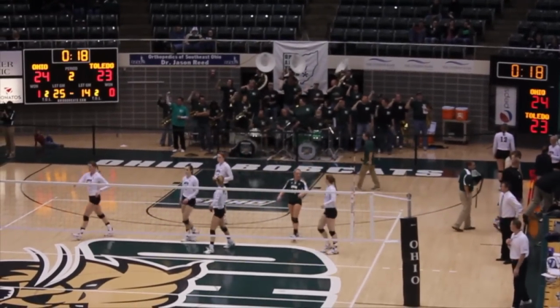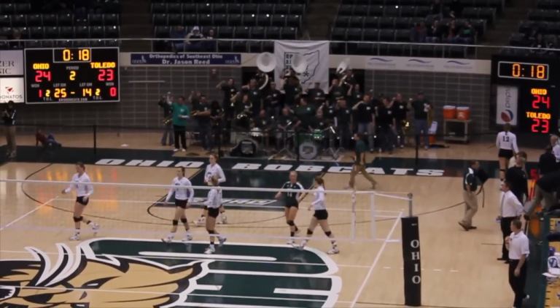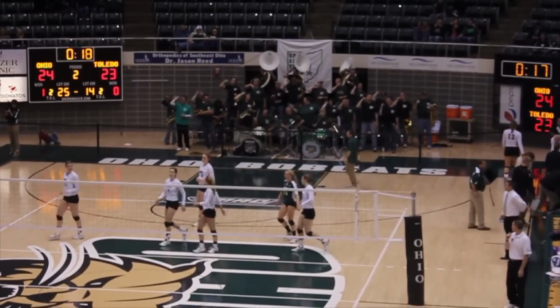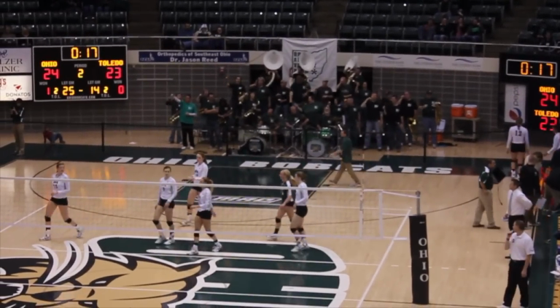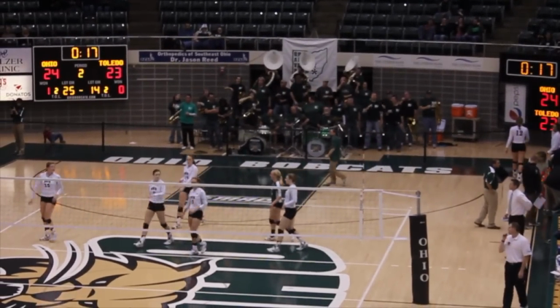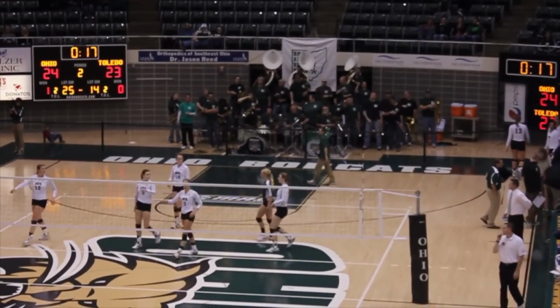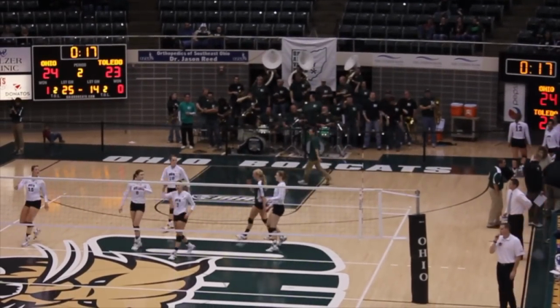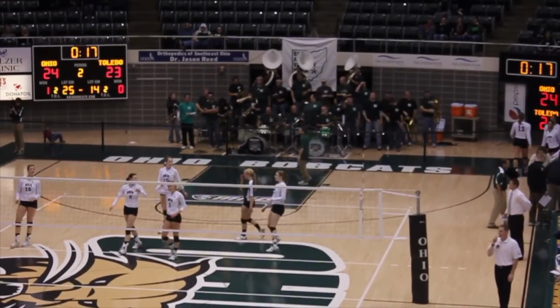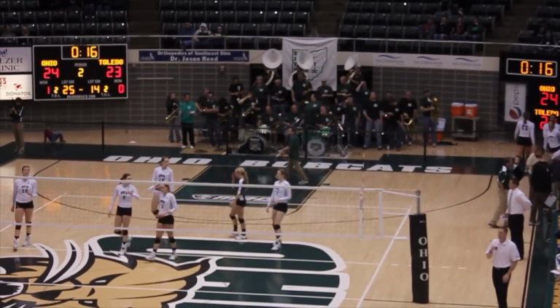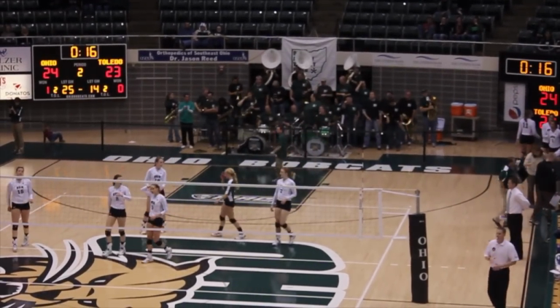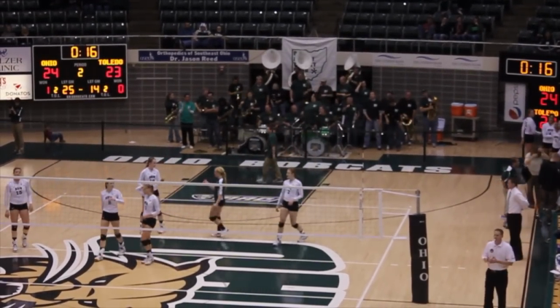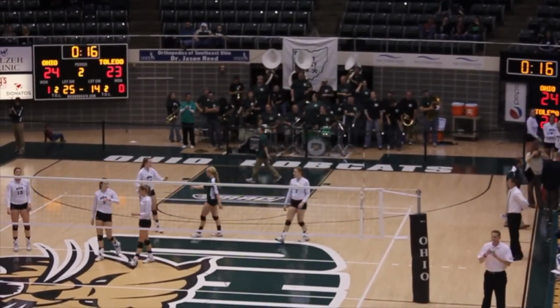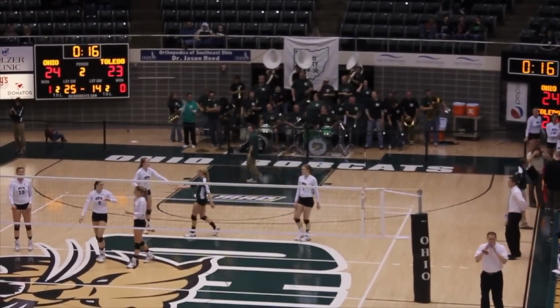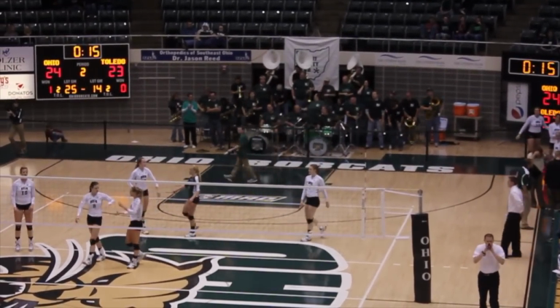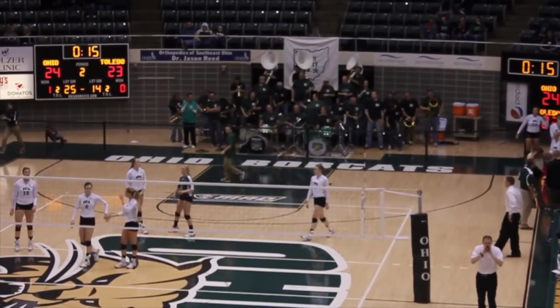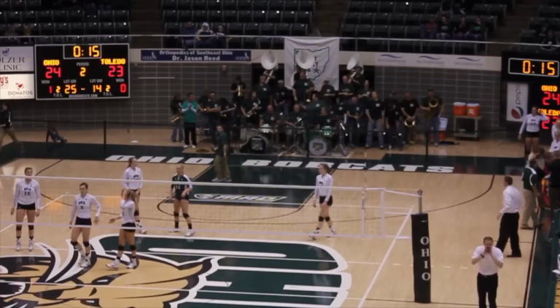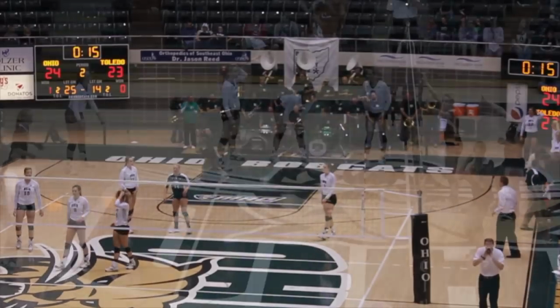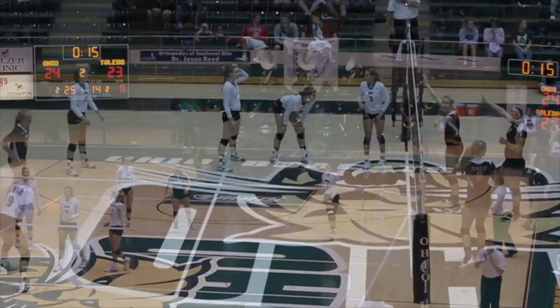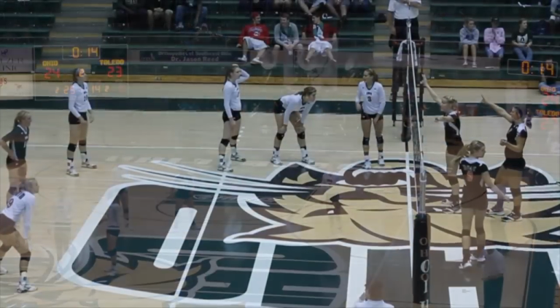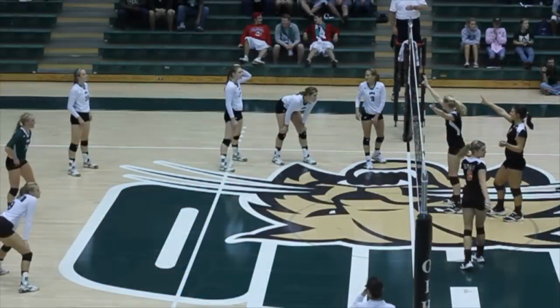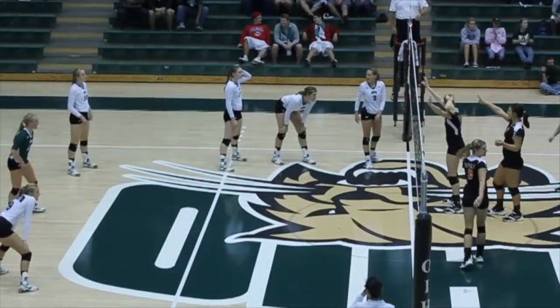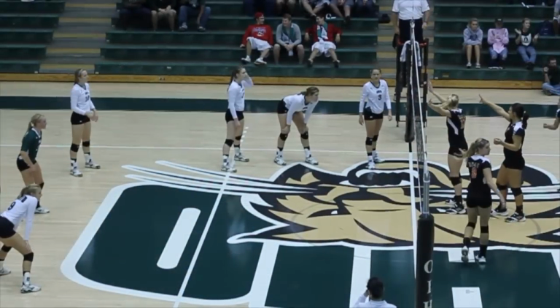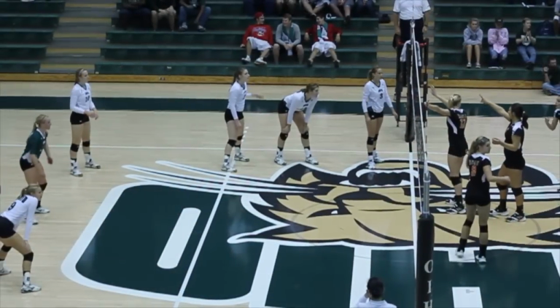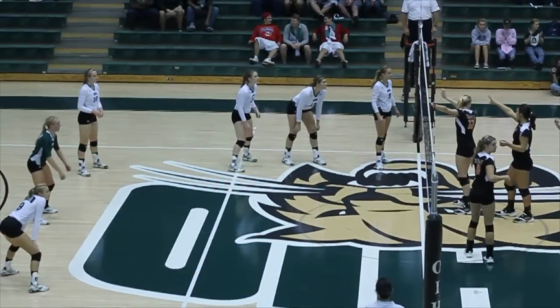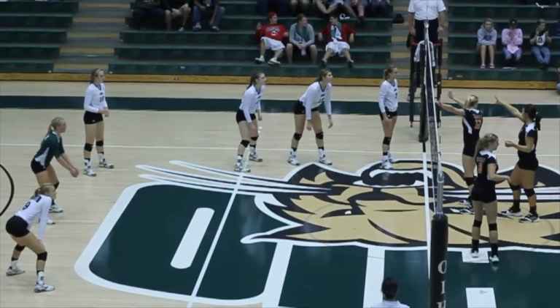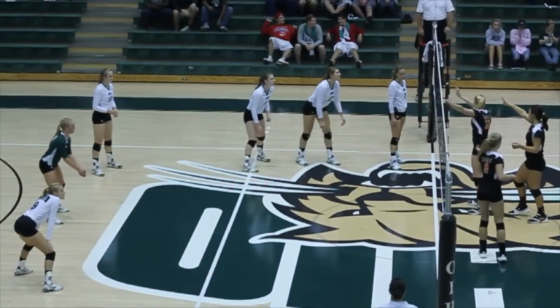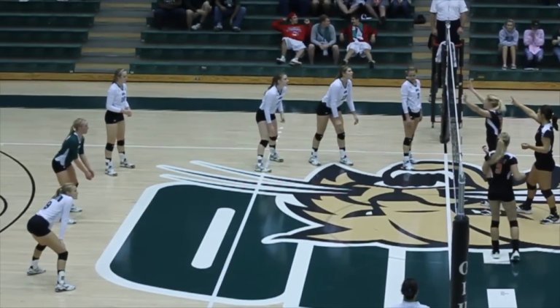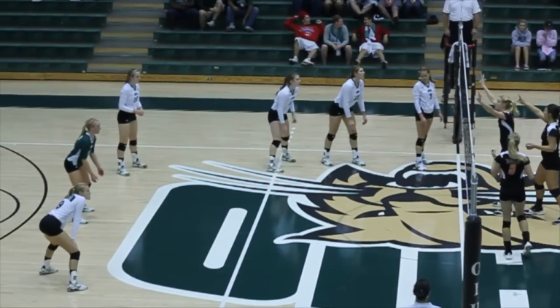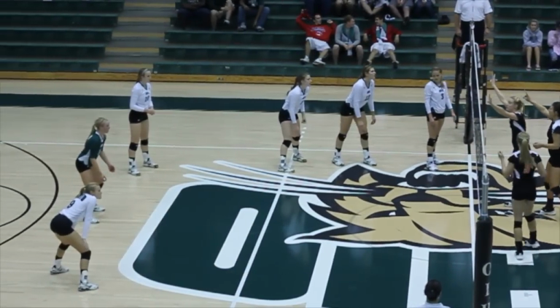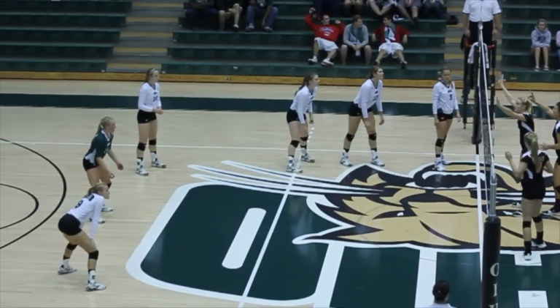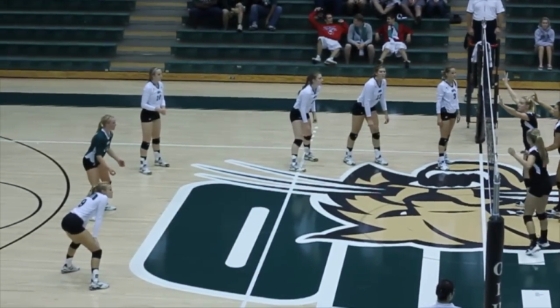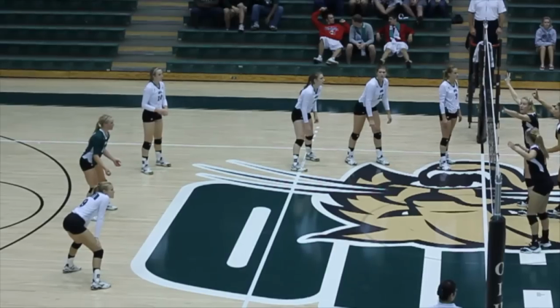Hi, this is John Thurndyke from Match Point, Ohio, with a quick video for both the innocent and the more experienced.